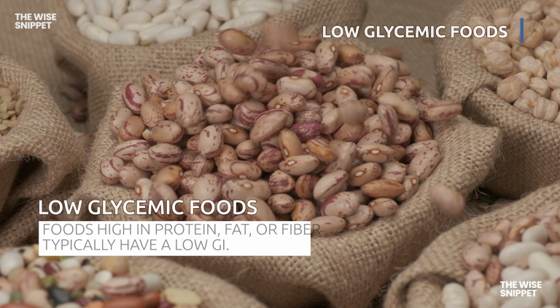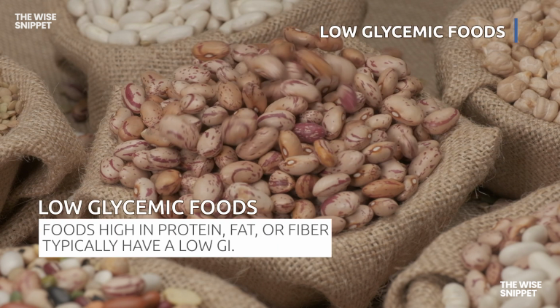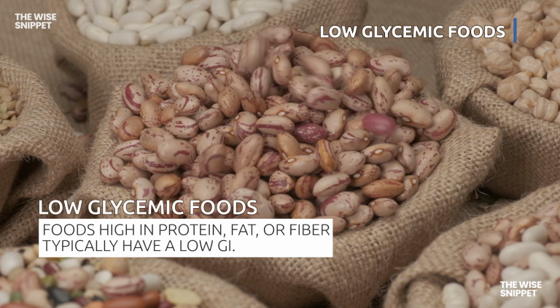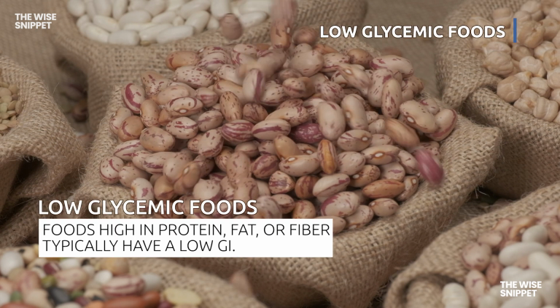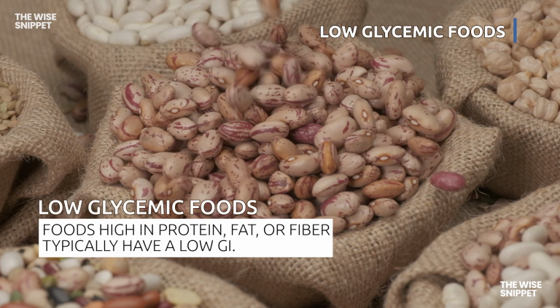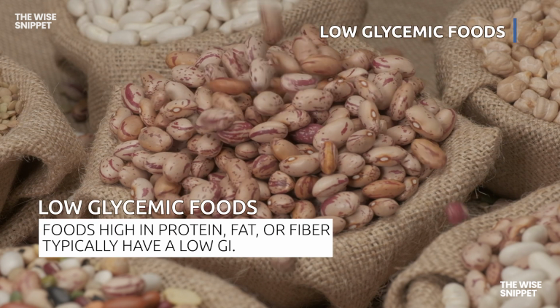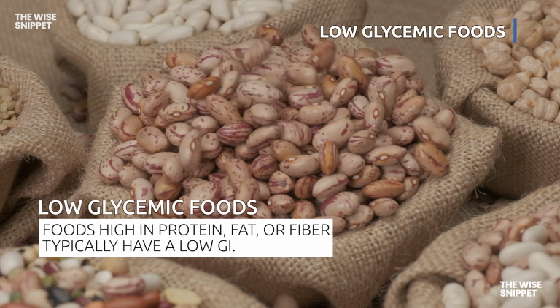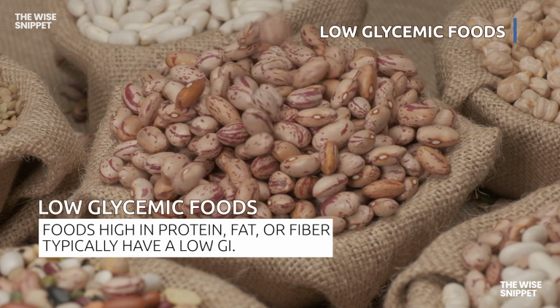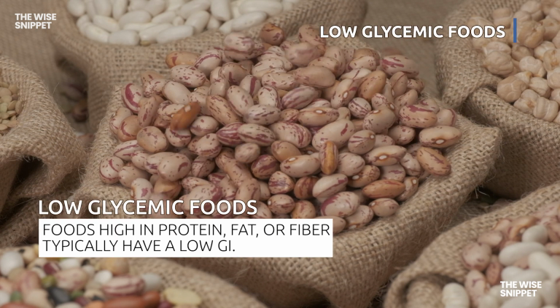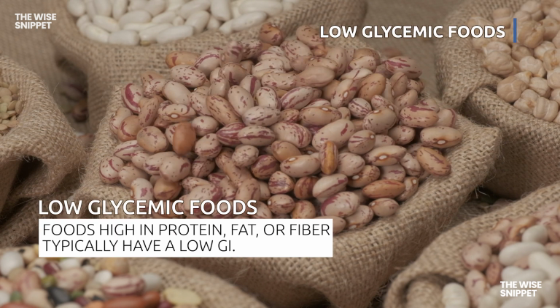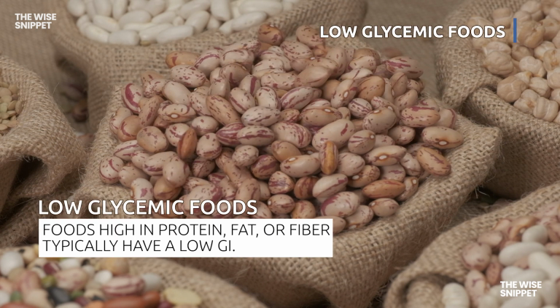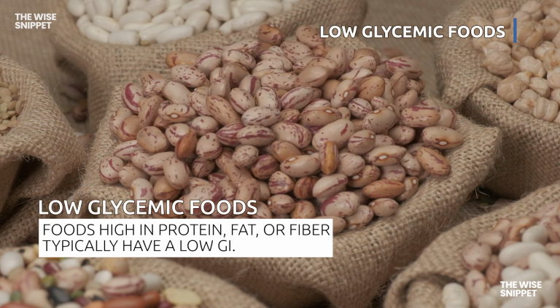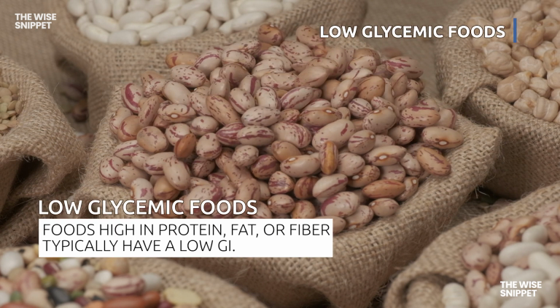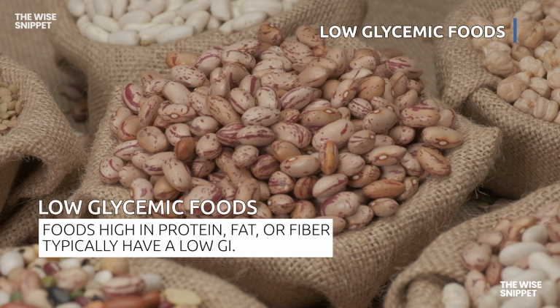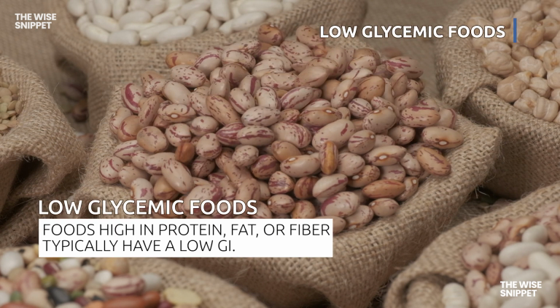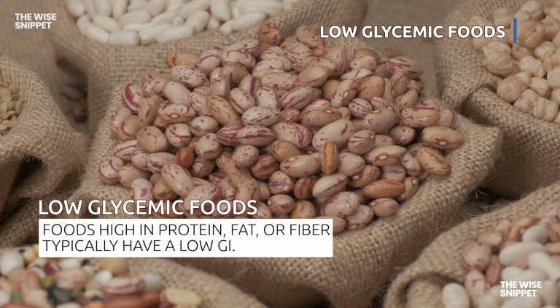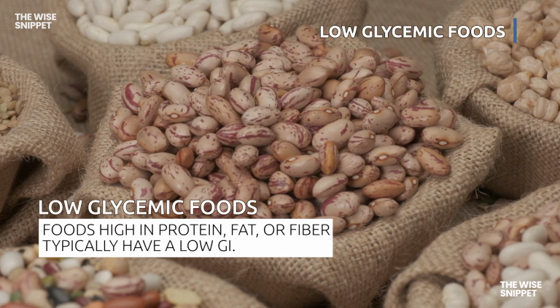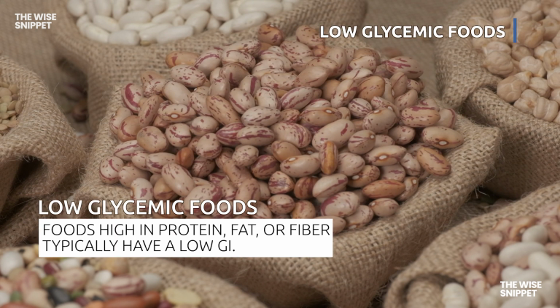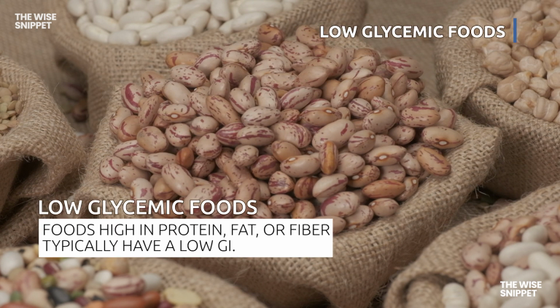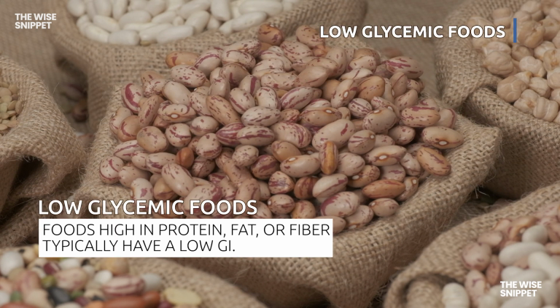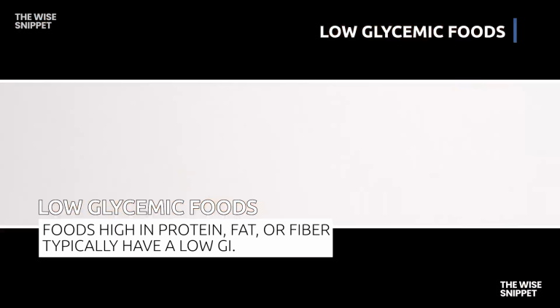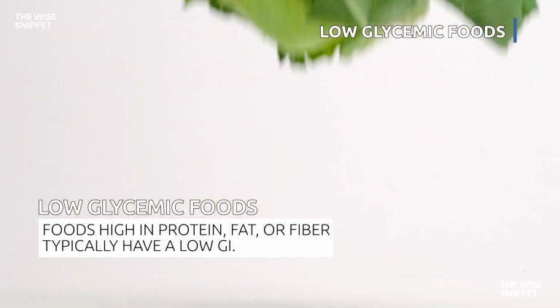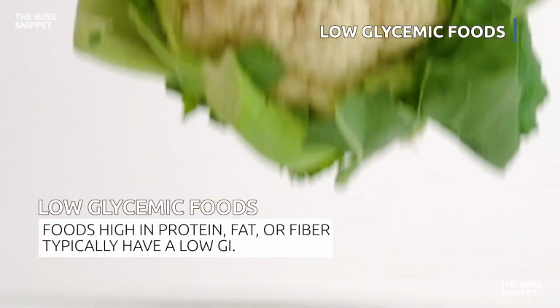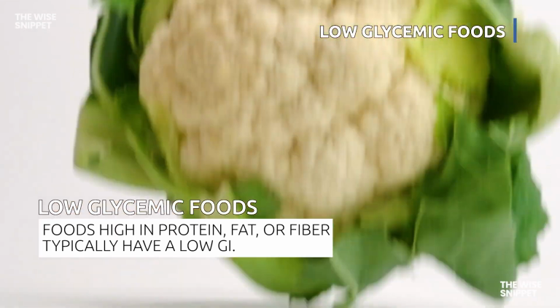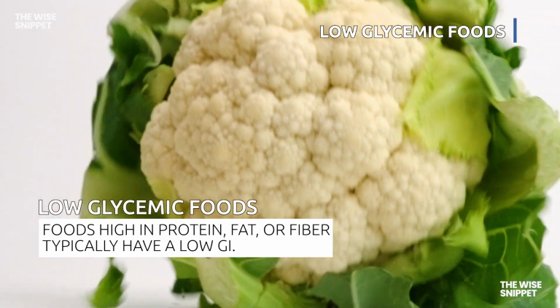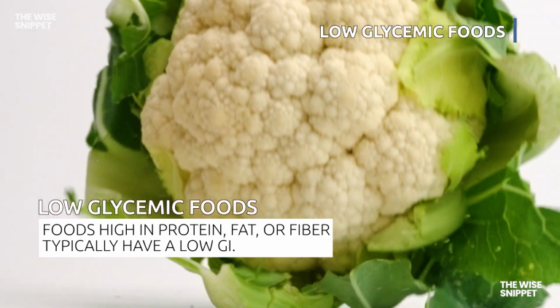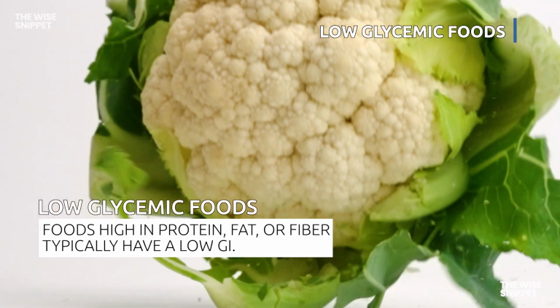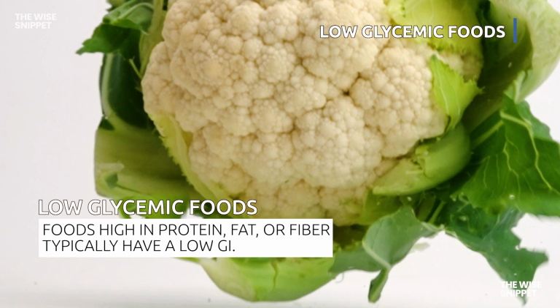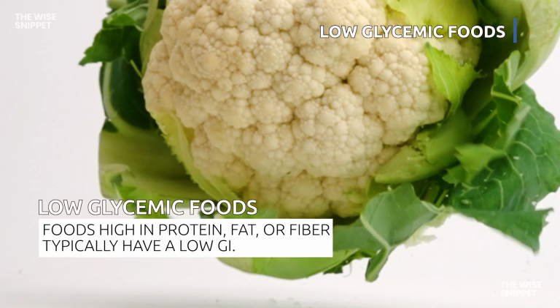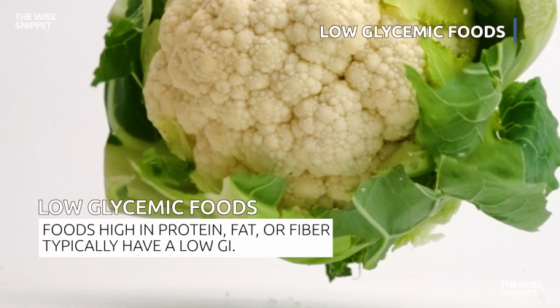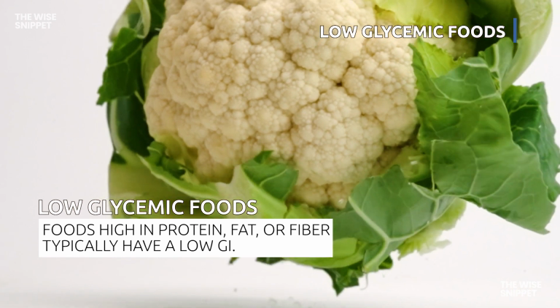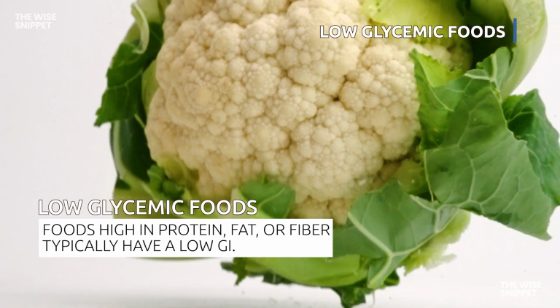Foods high in protein, fat, or fiber typically have a low GI value.